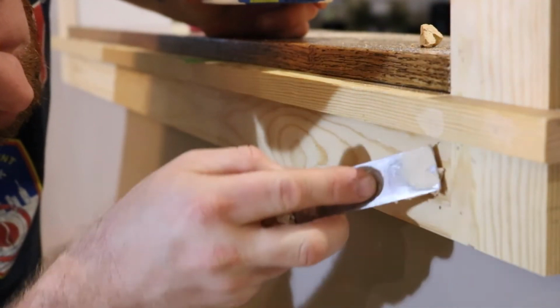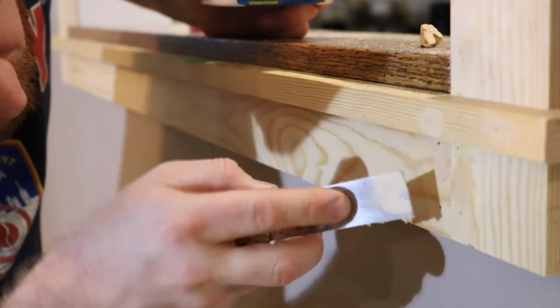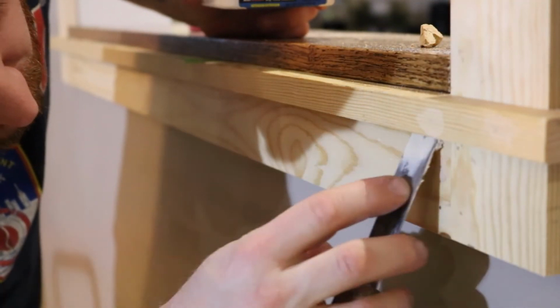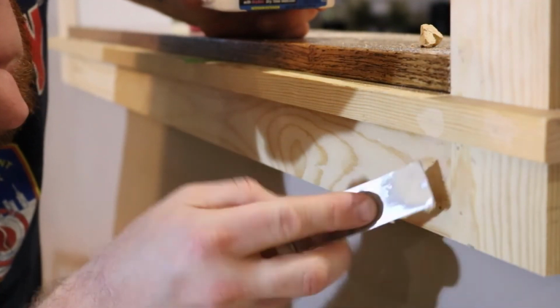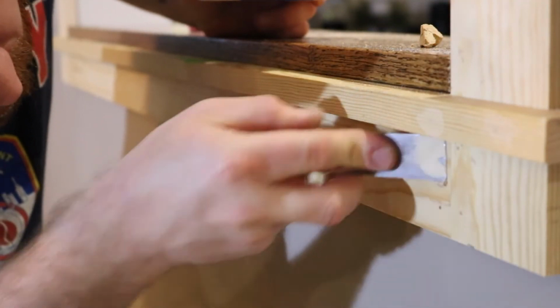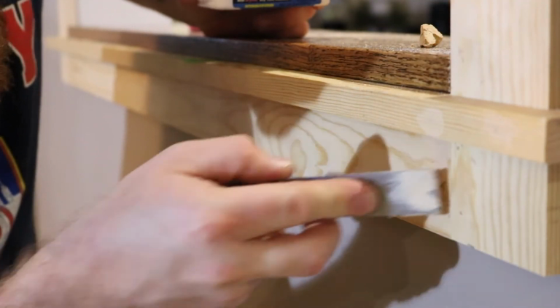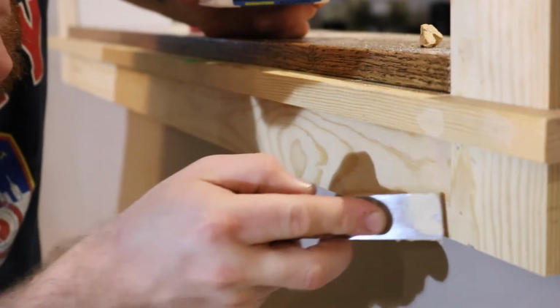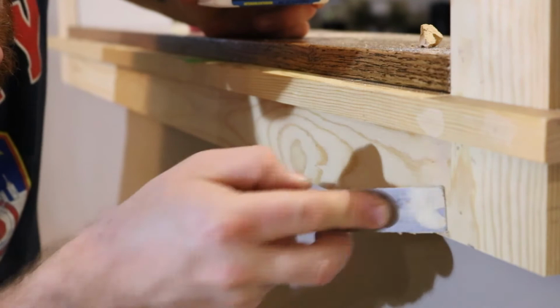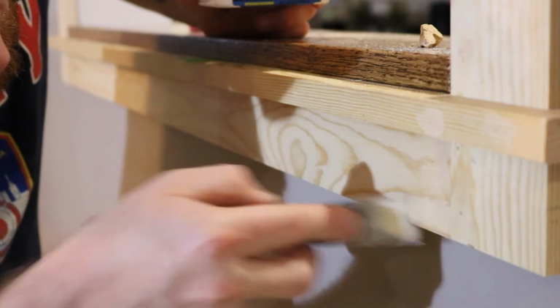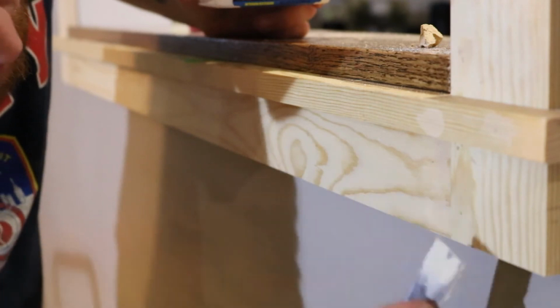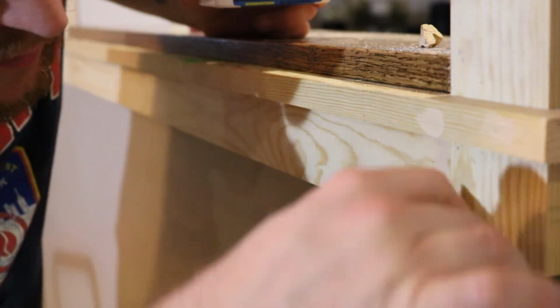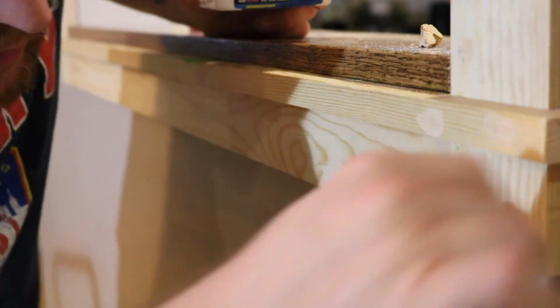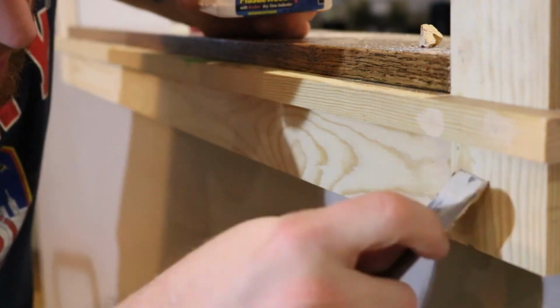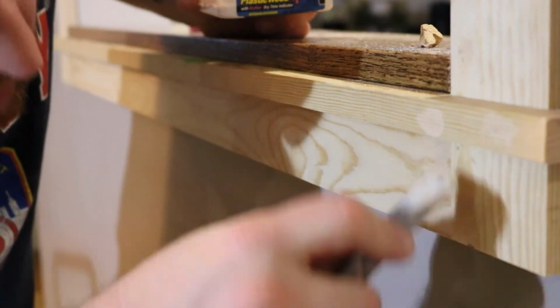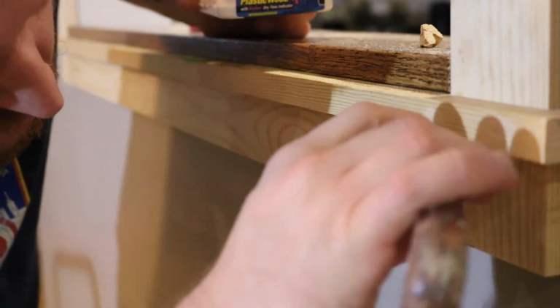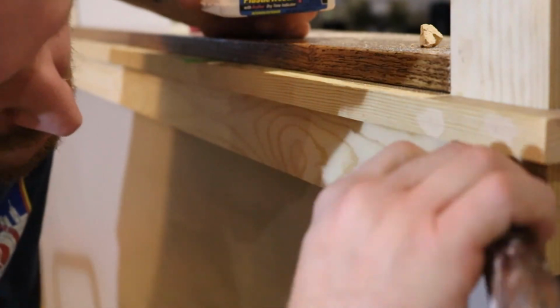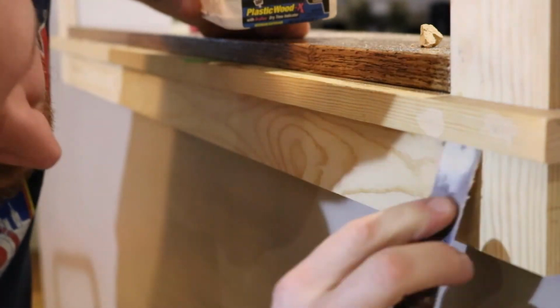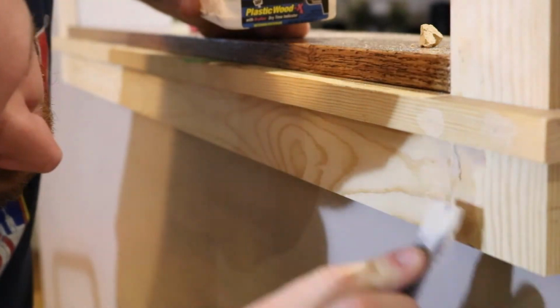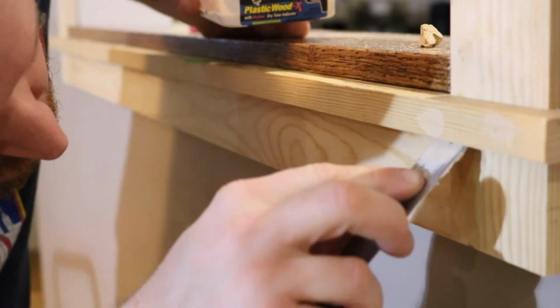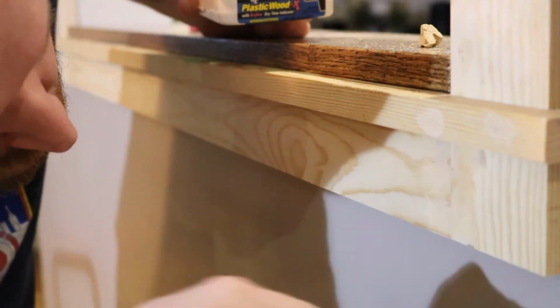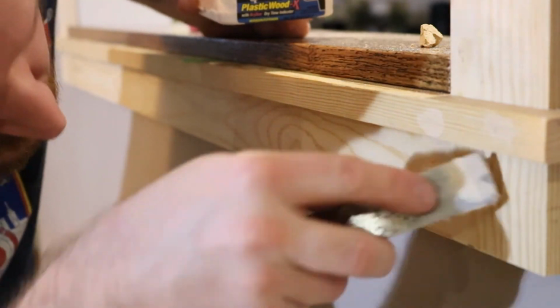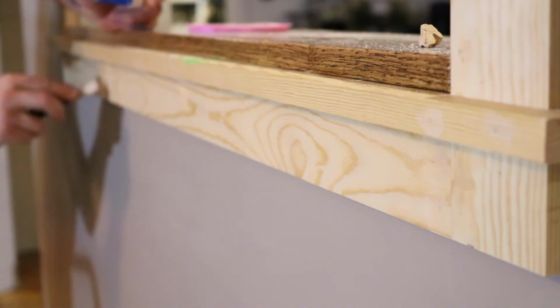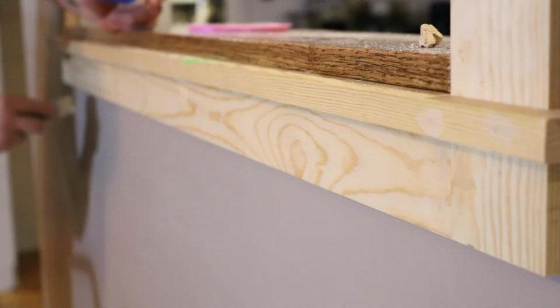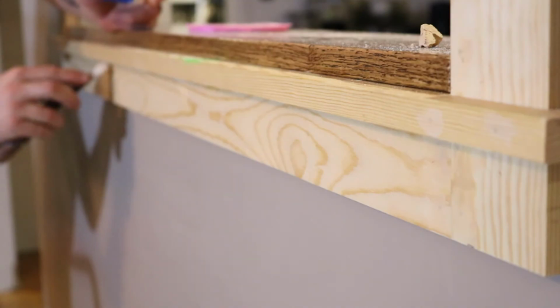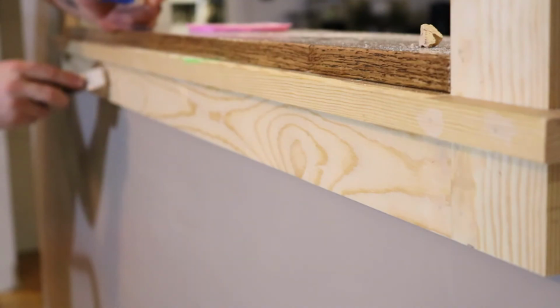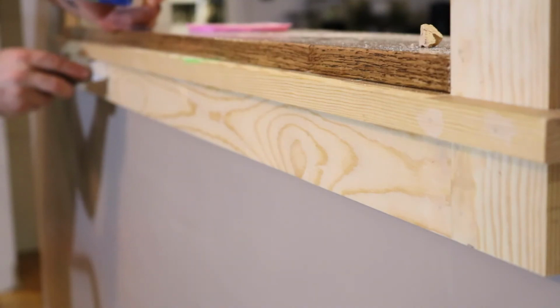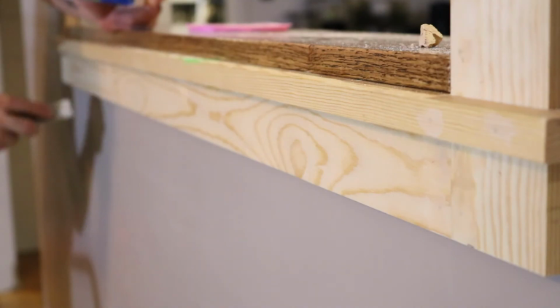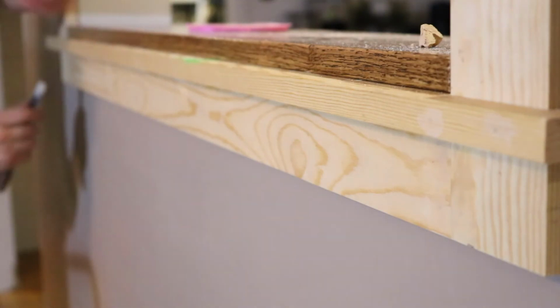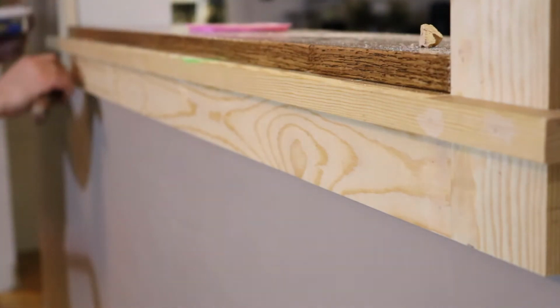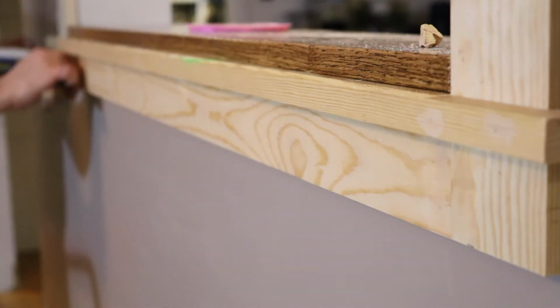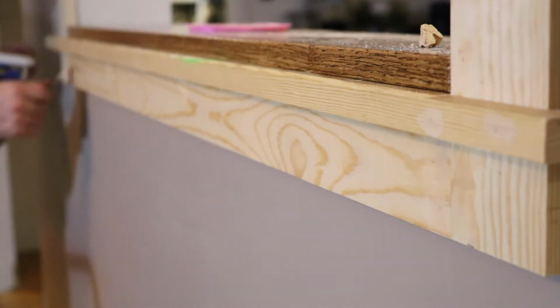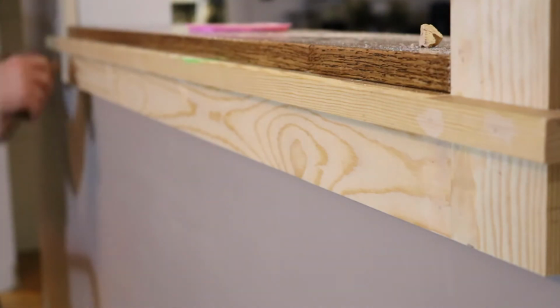And all that's left is to fill up these nail holes with some wood putty and then paint it later on.